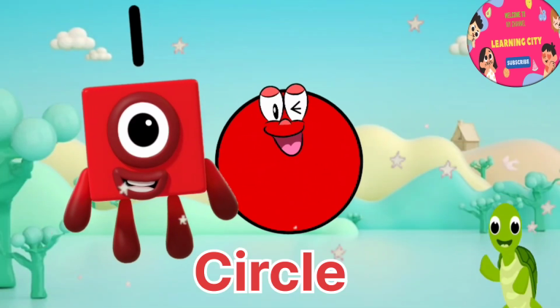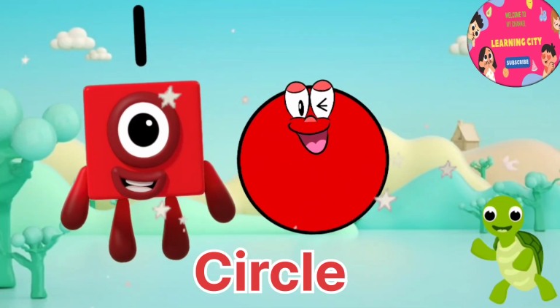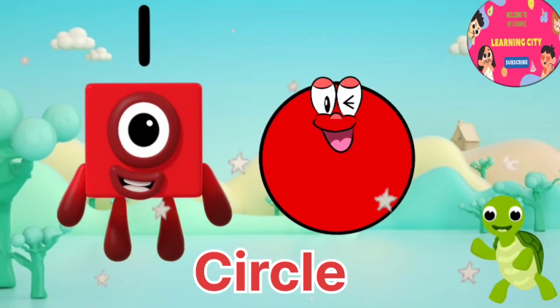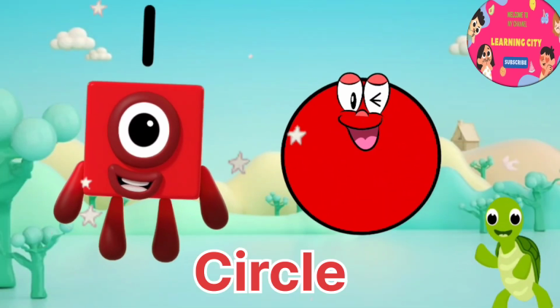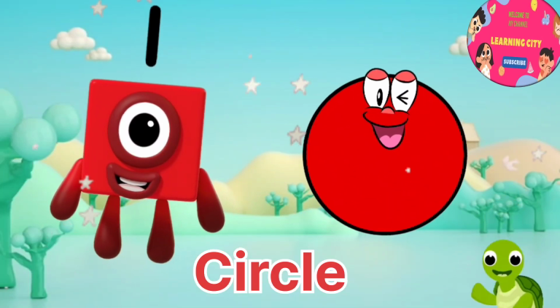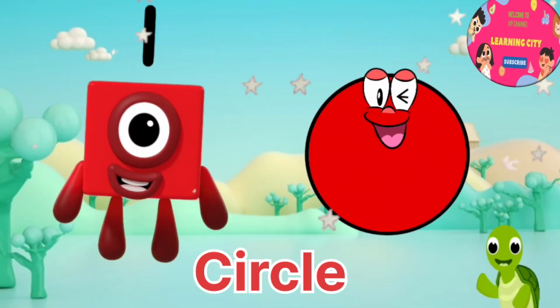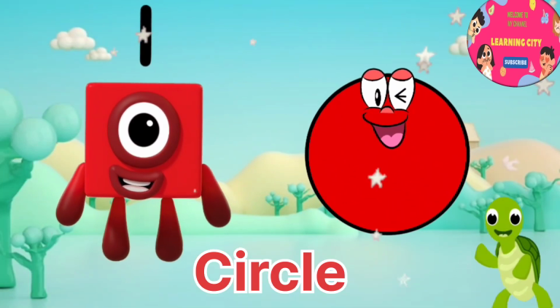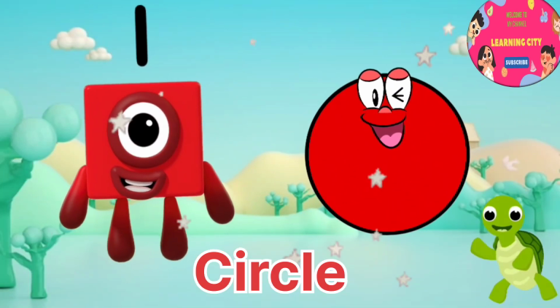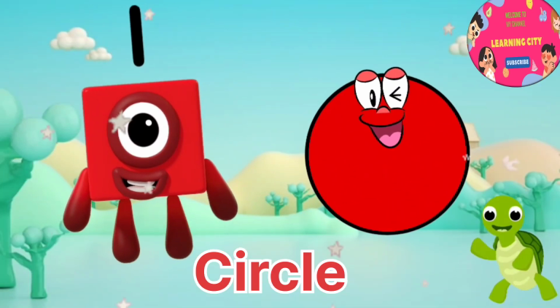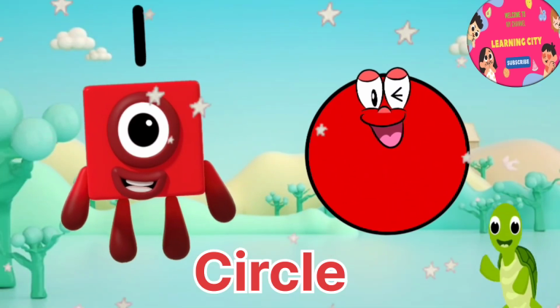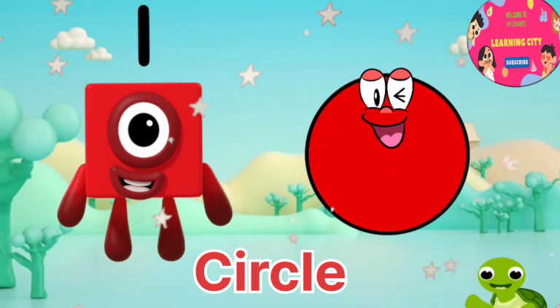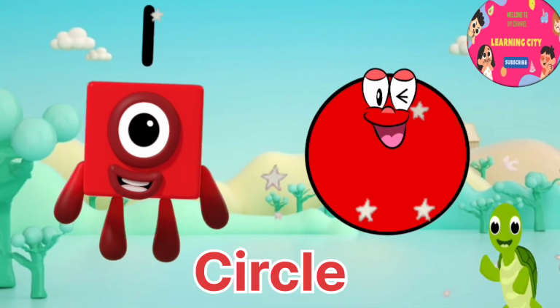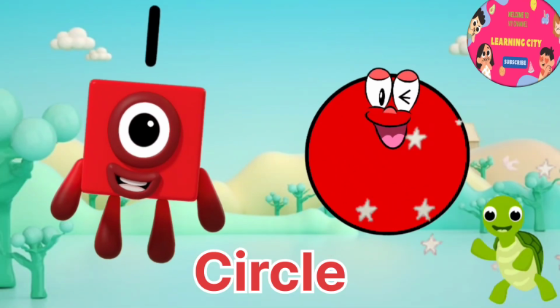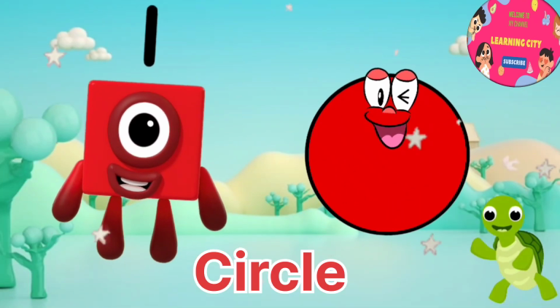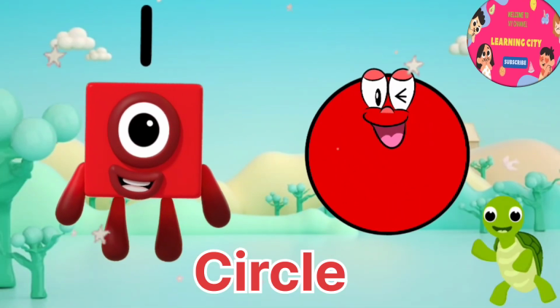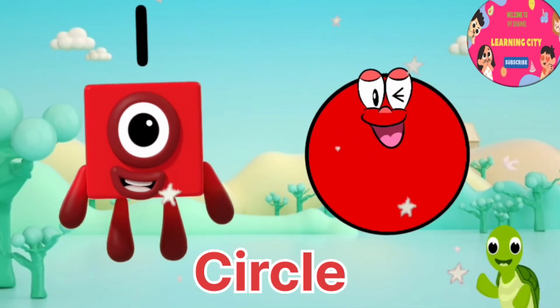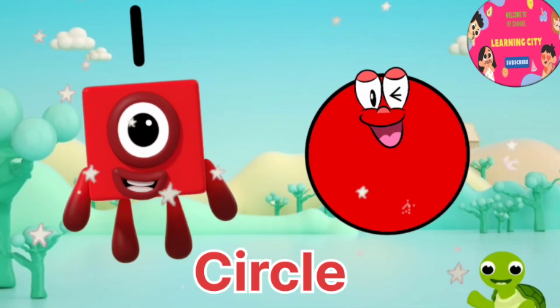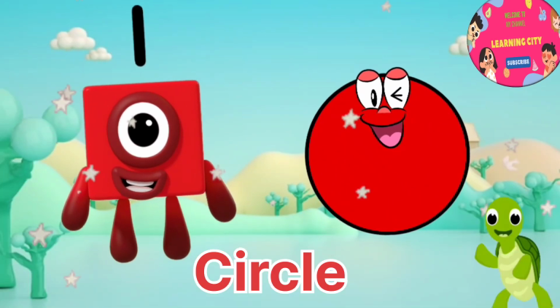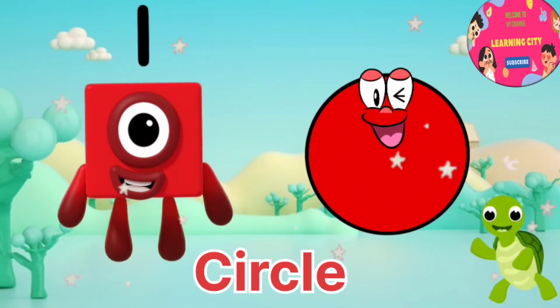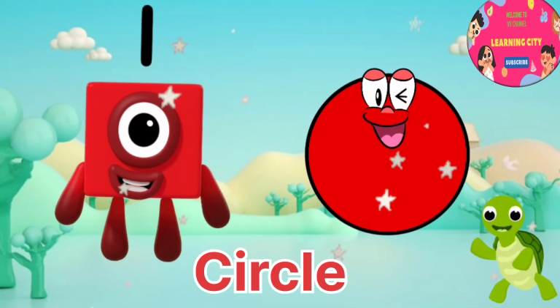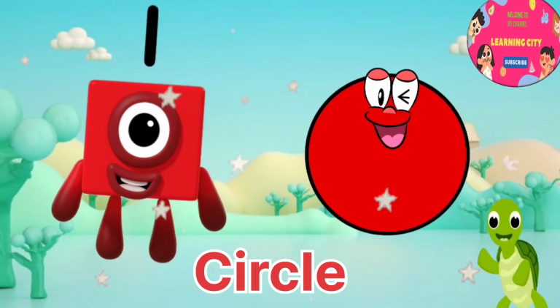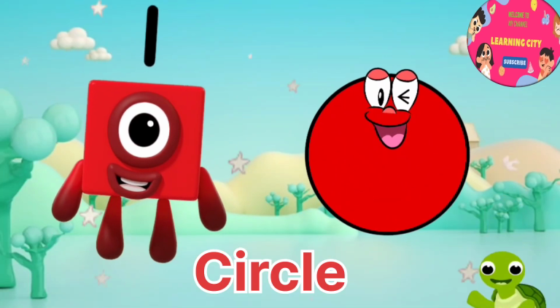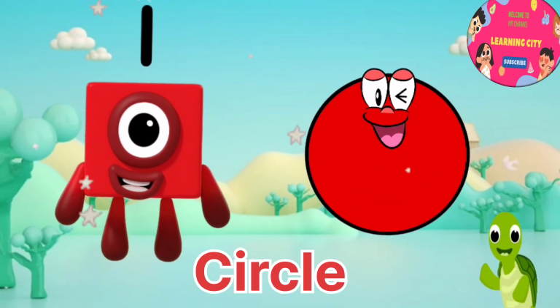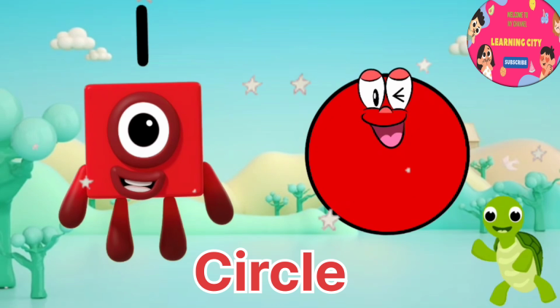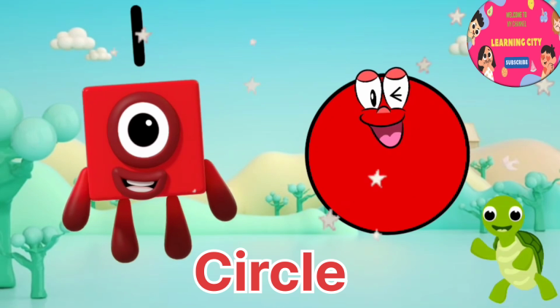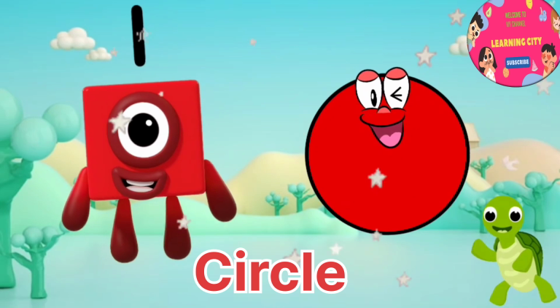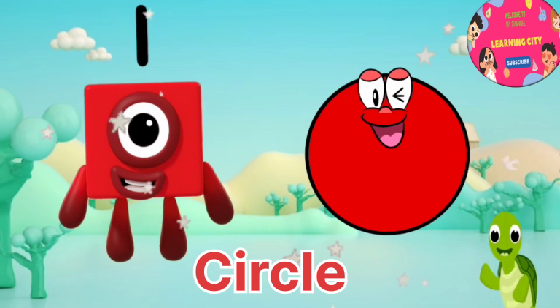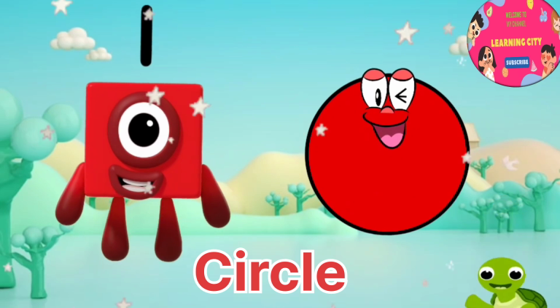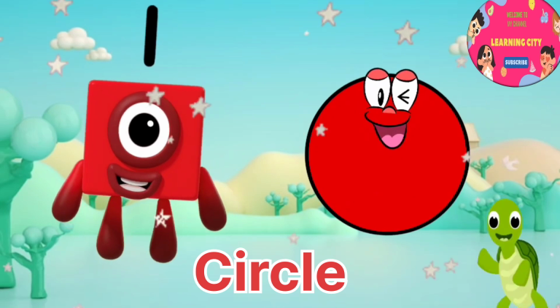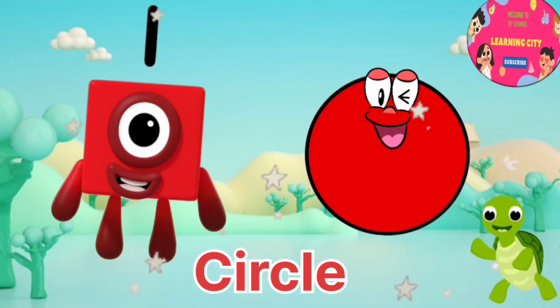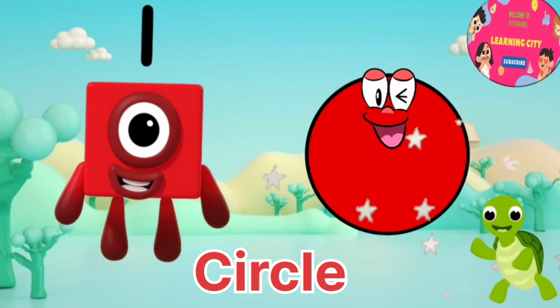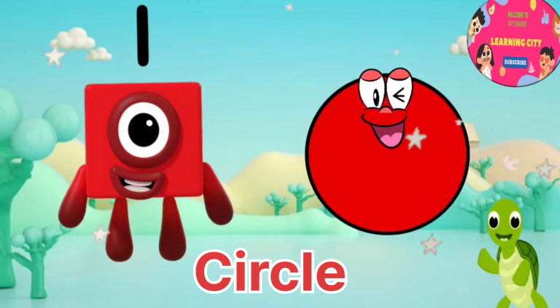Hello, we are number gloves. Let's learn shapes with number gloves.